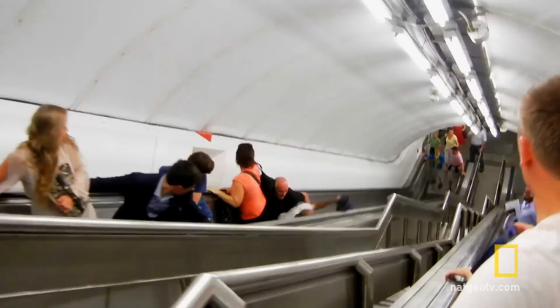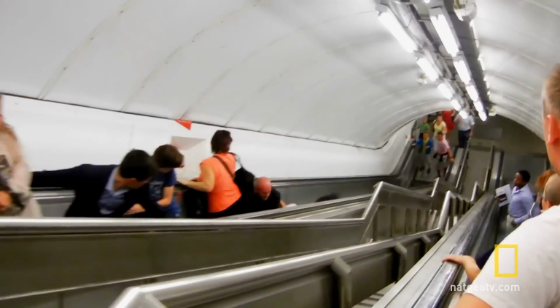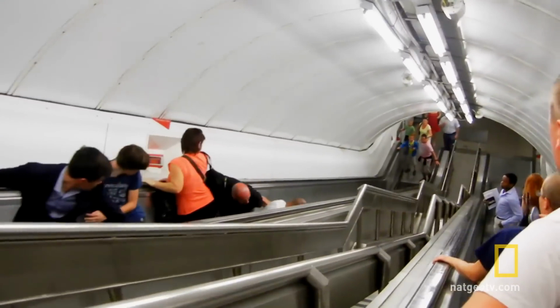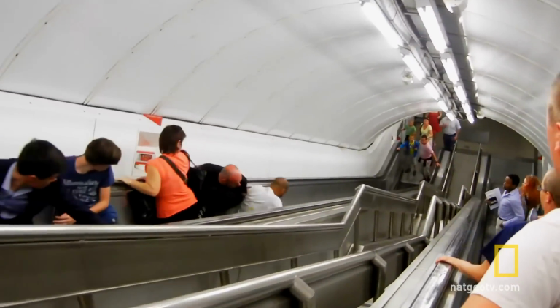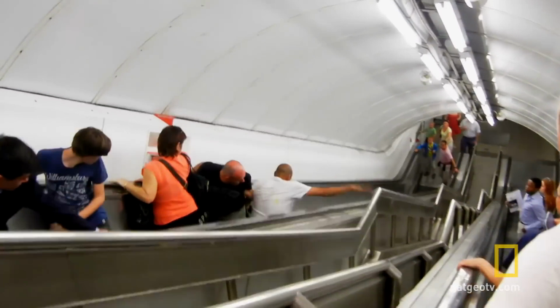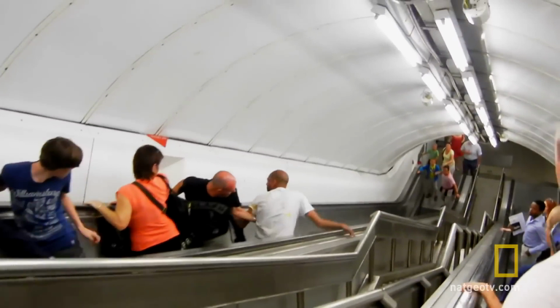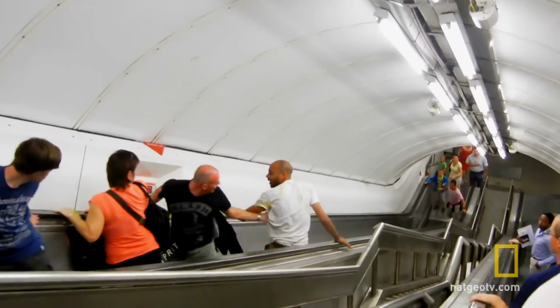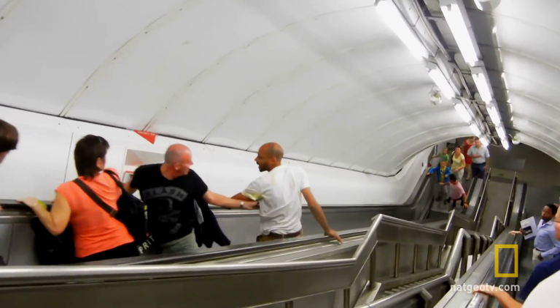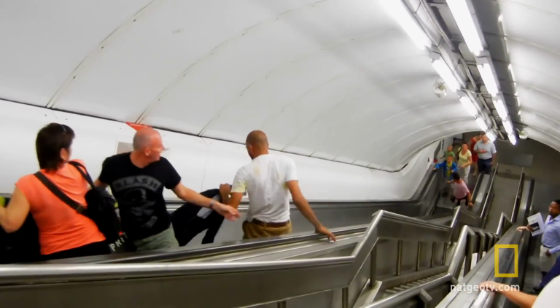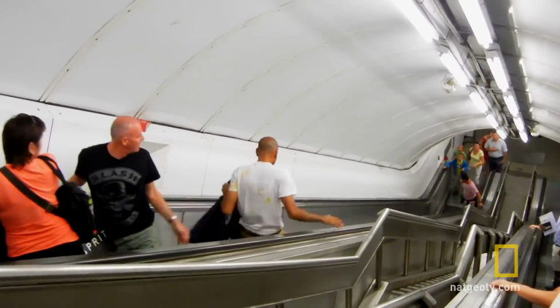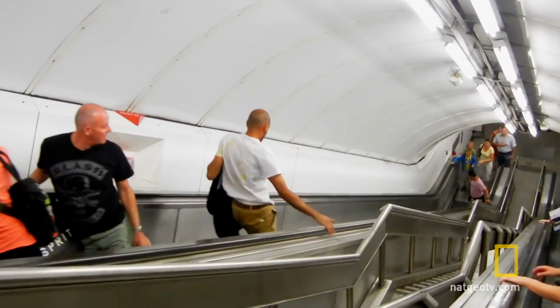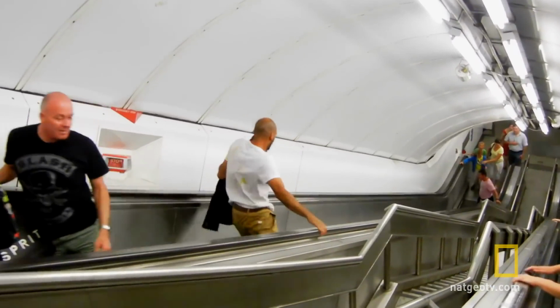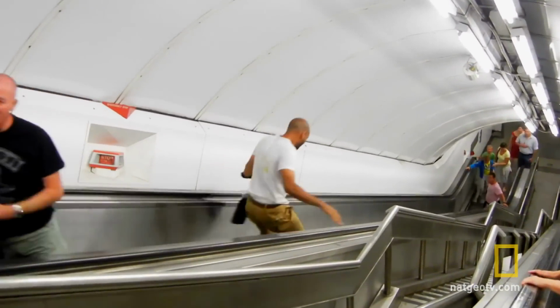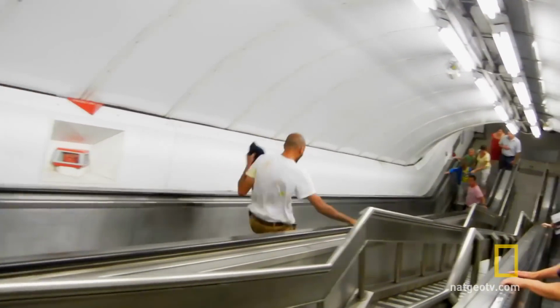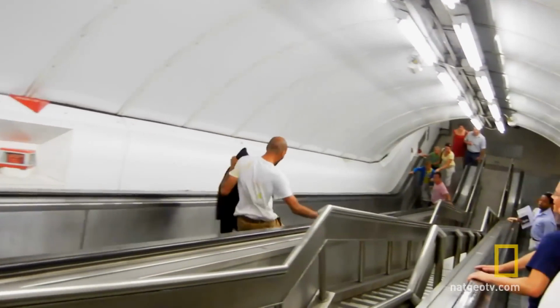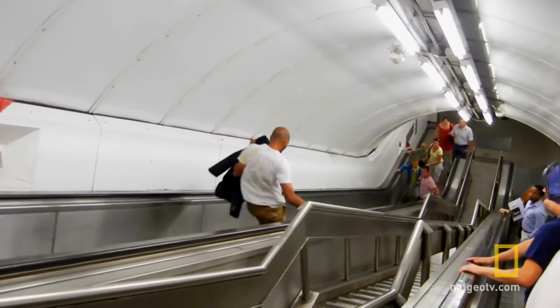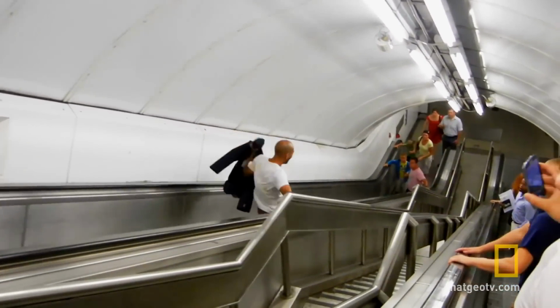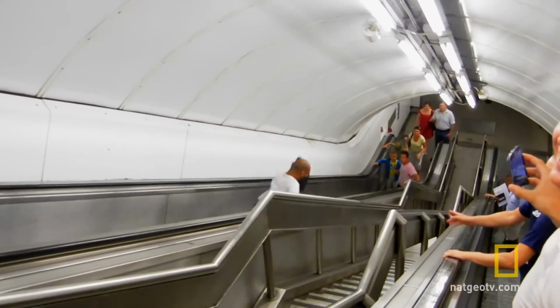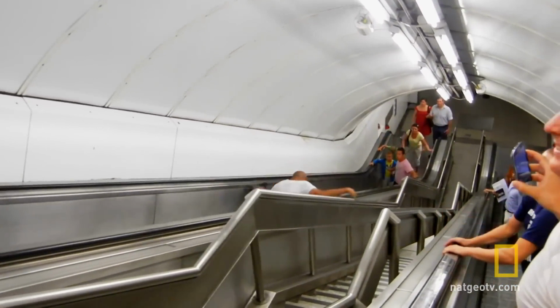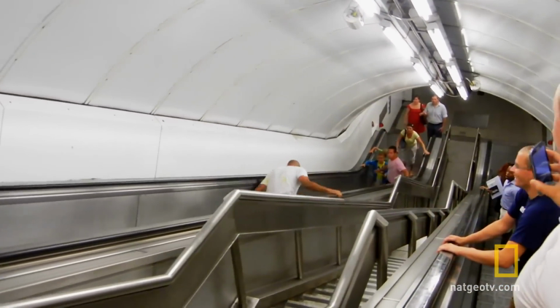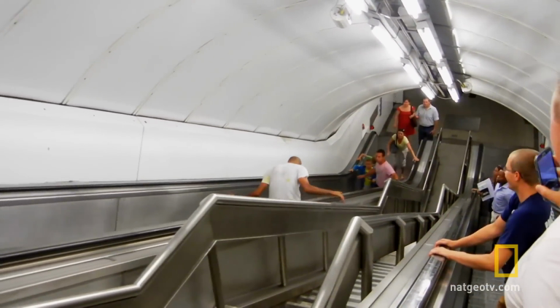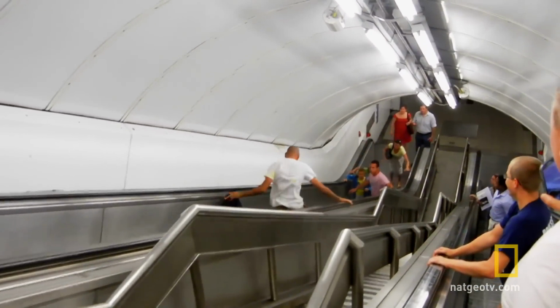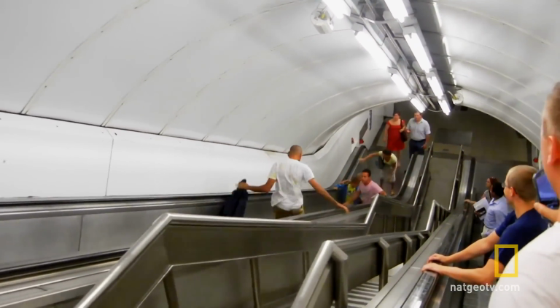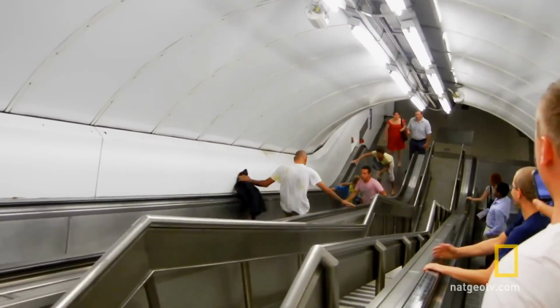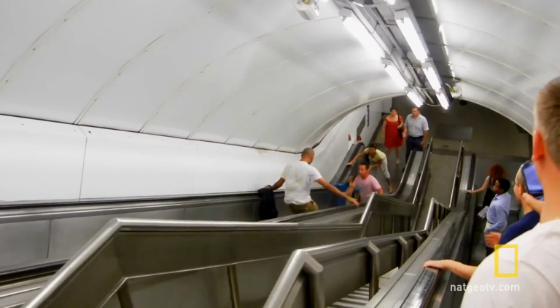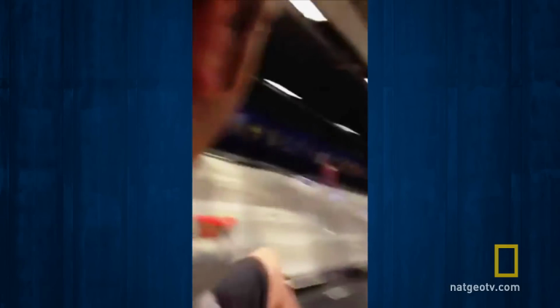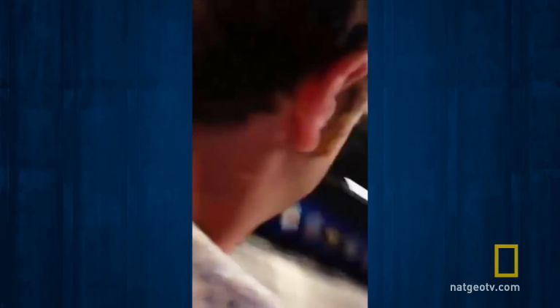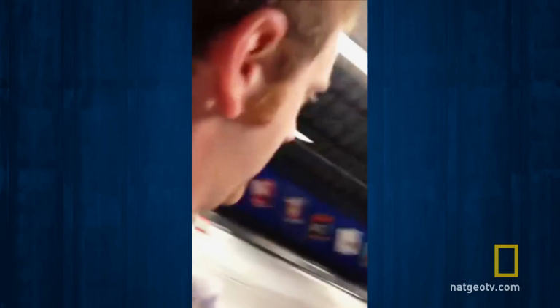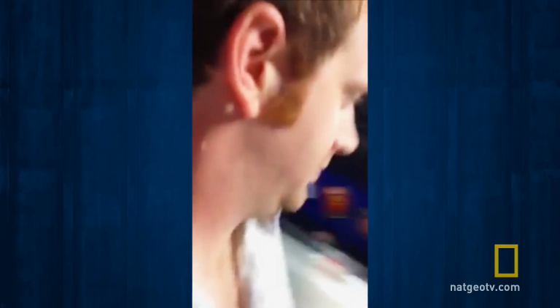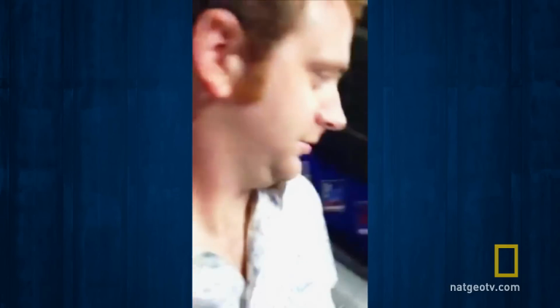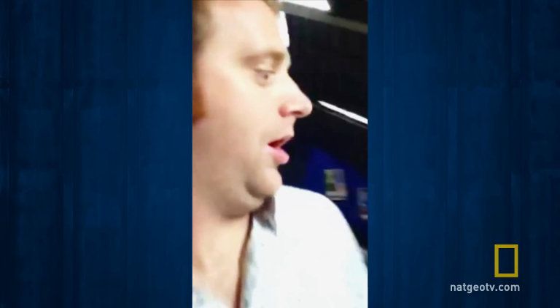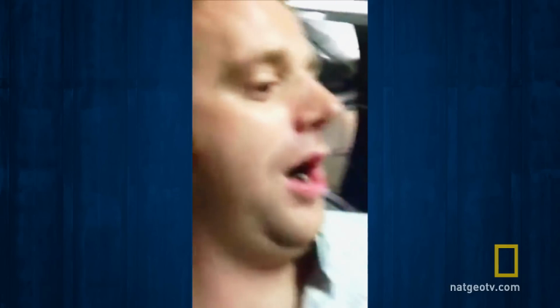And that's the up escalator, matey. Read the signs, please. Look, remember the signs.